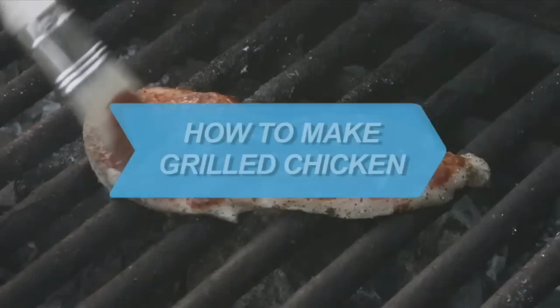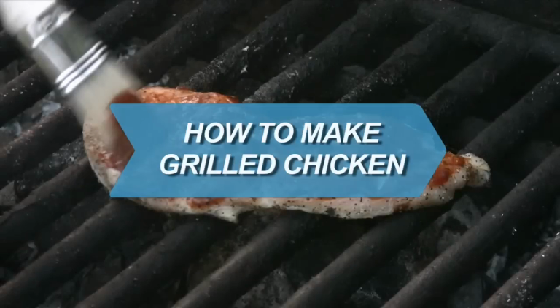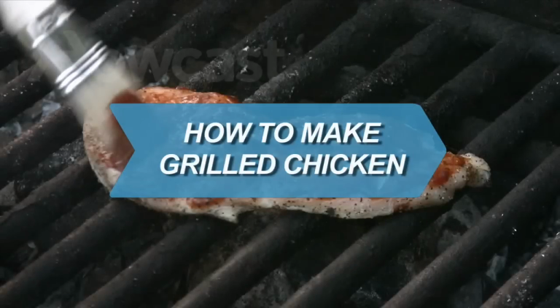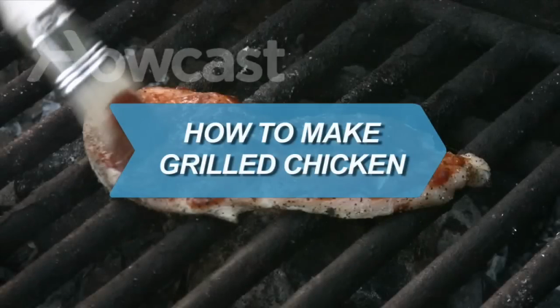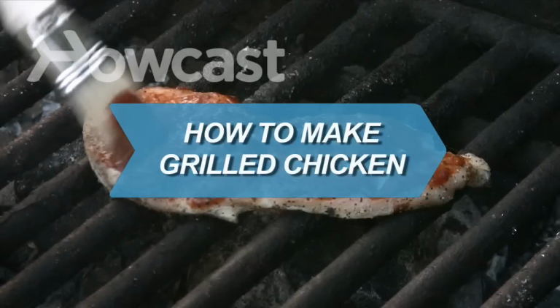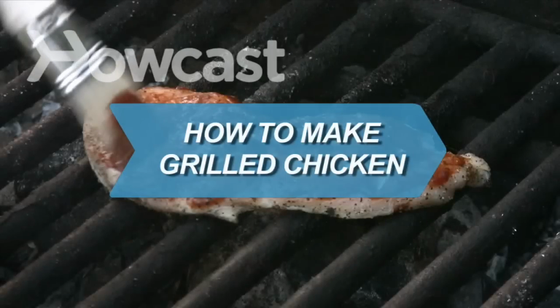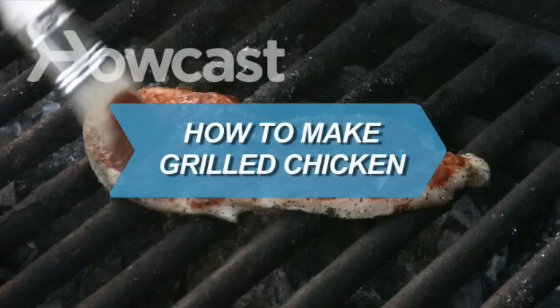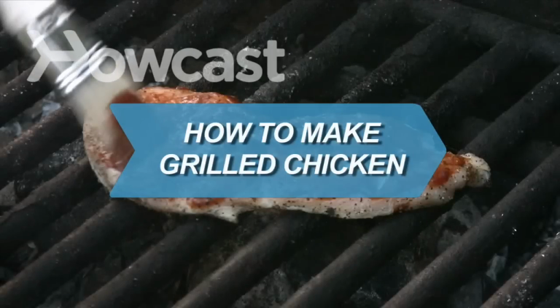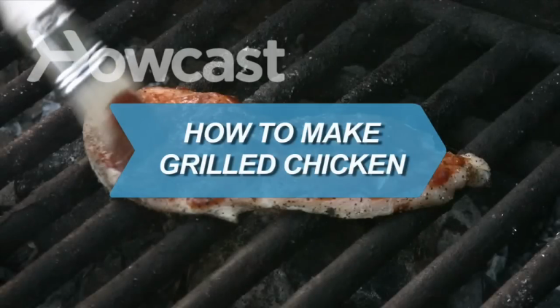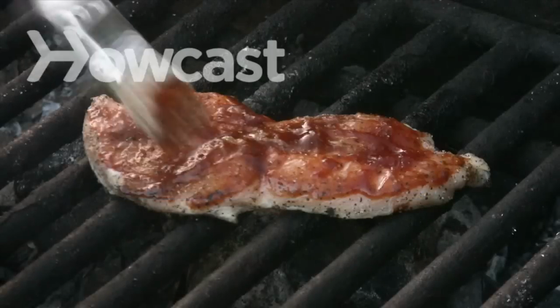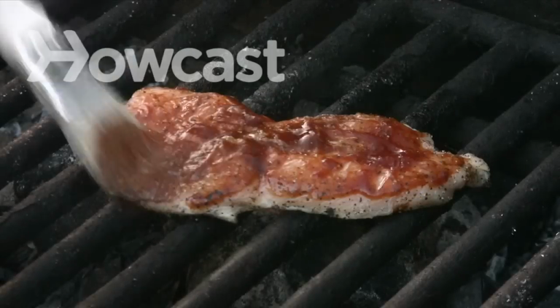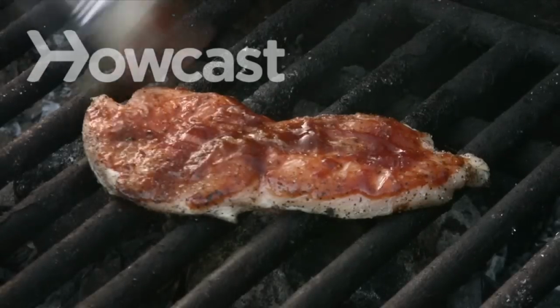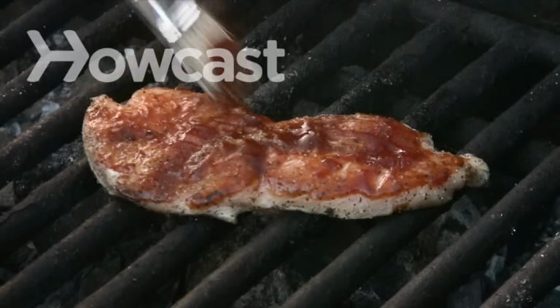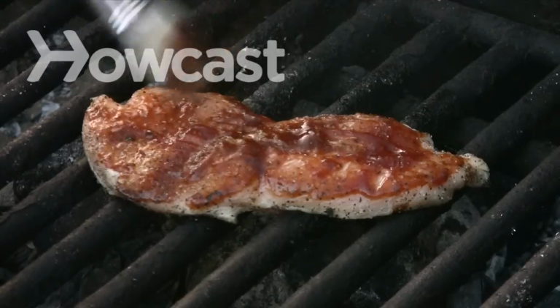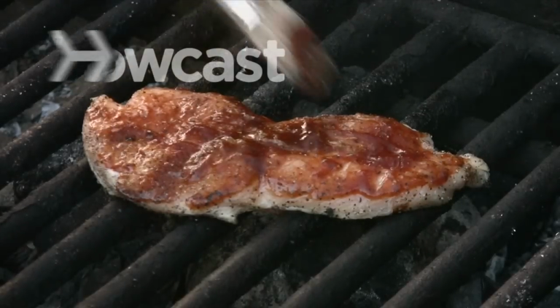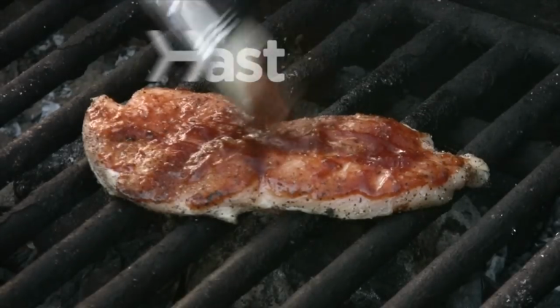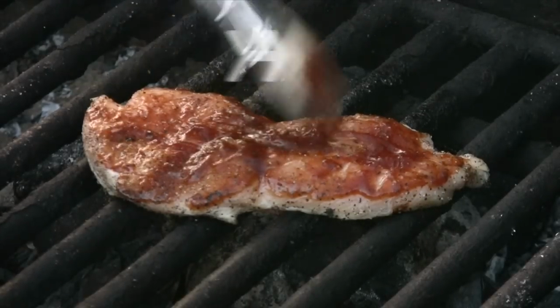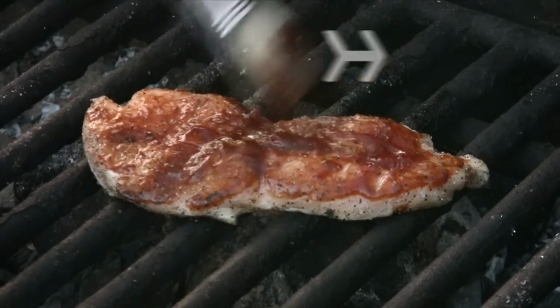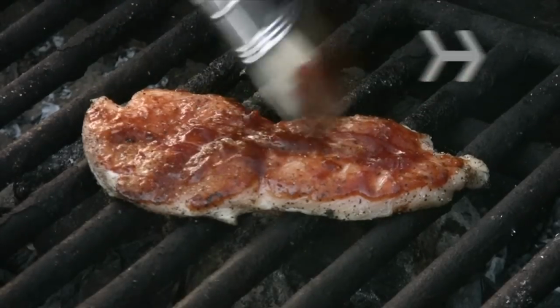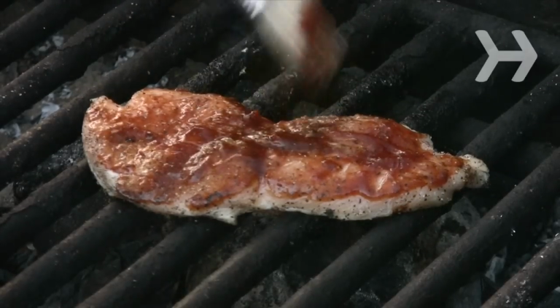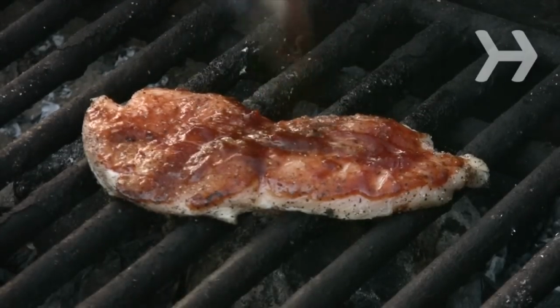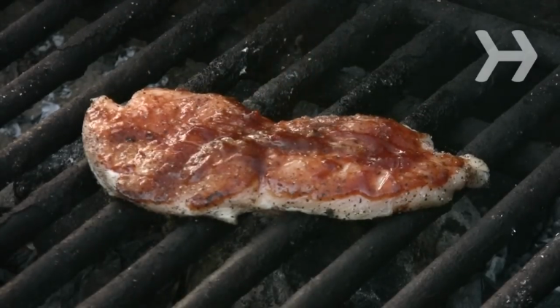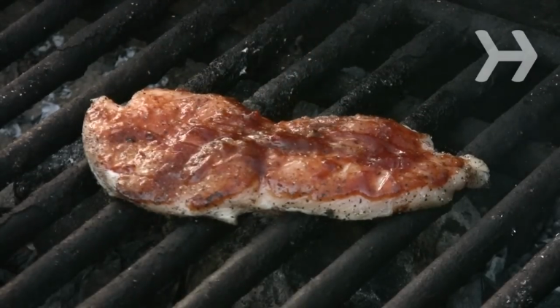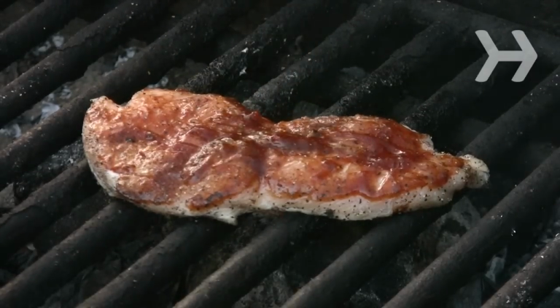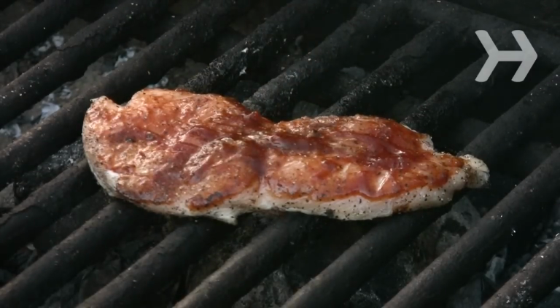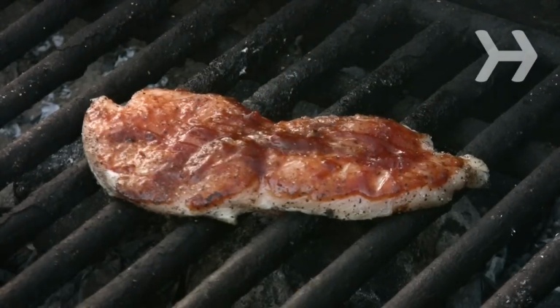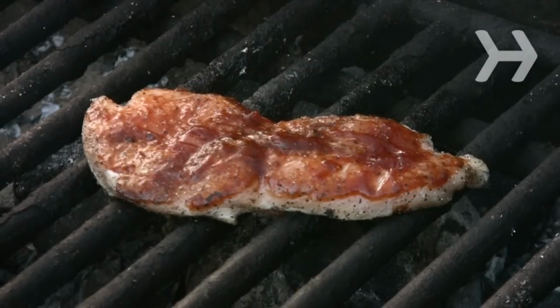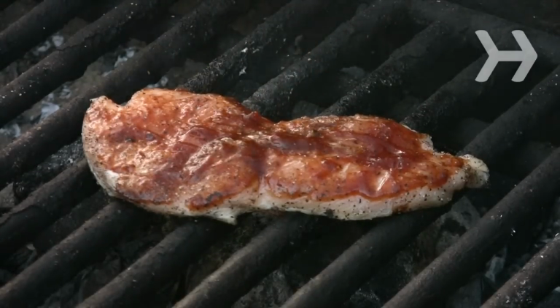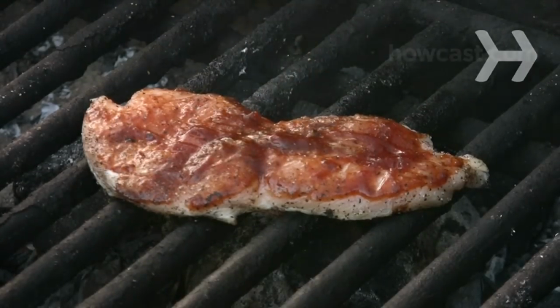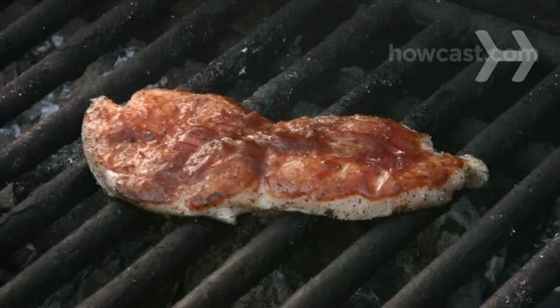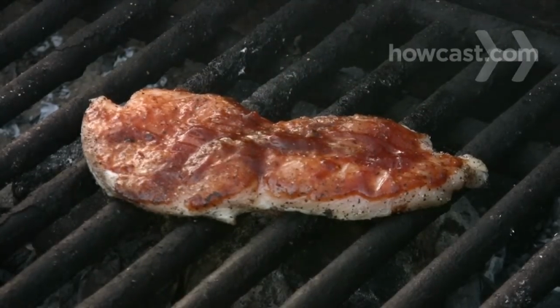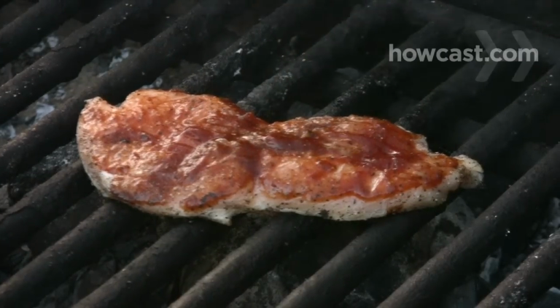How to Make Grilled Chicken. Avoid the greasy mess of fried chicken without missing the flavor by grilling.